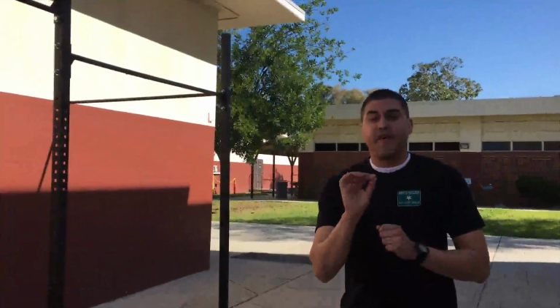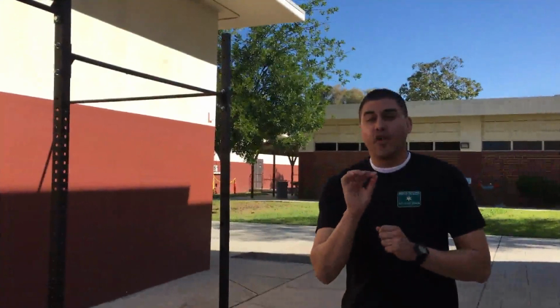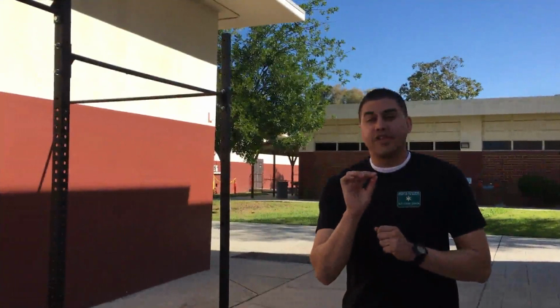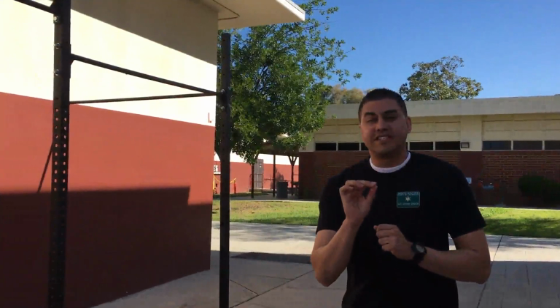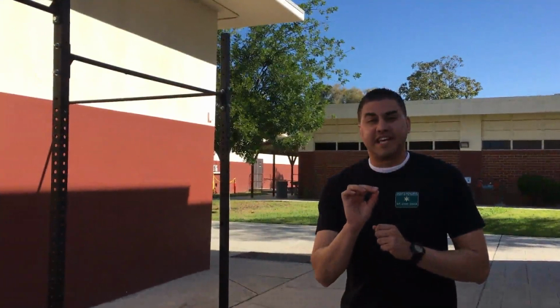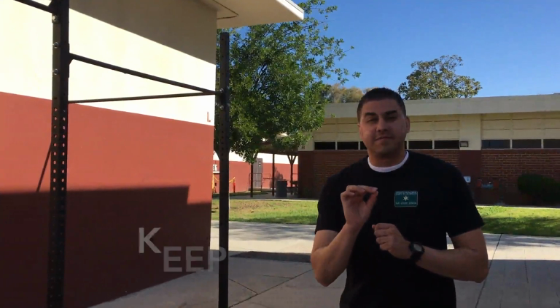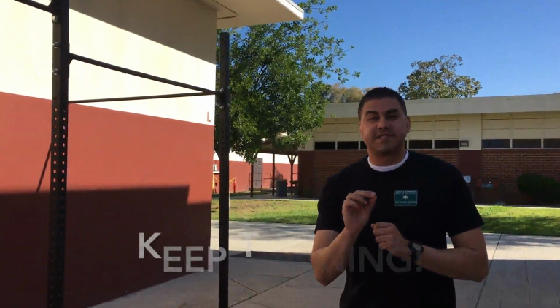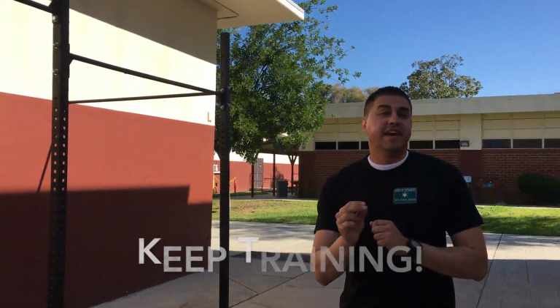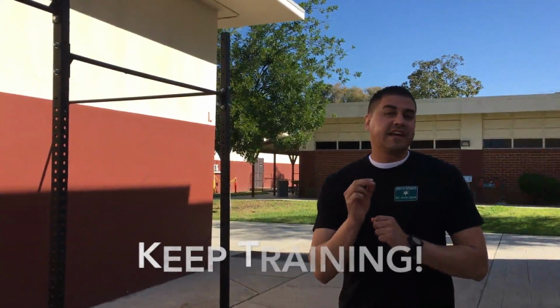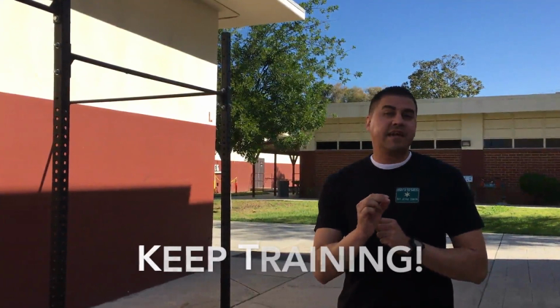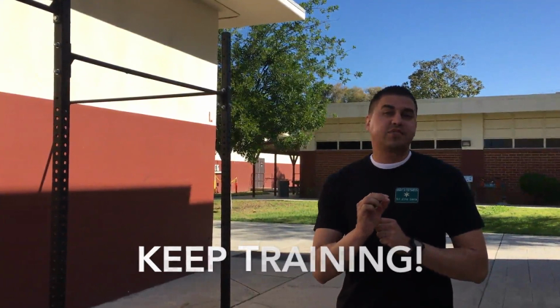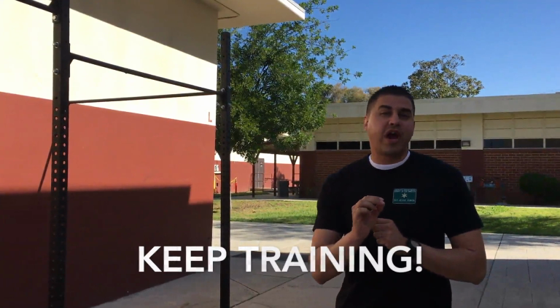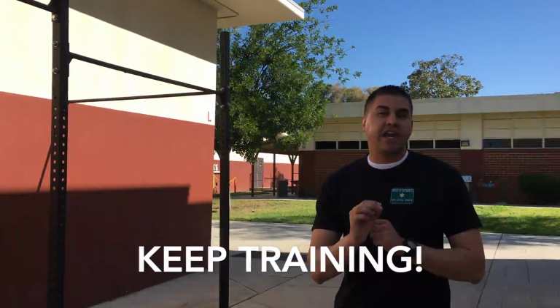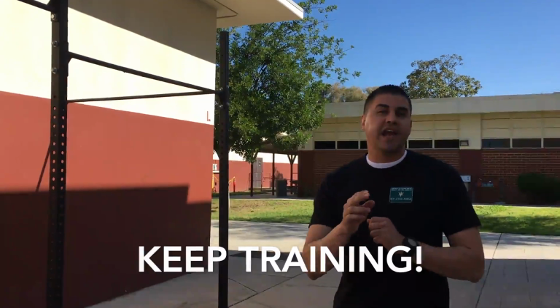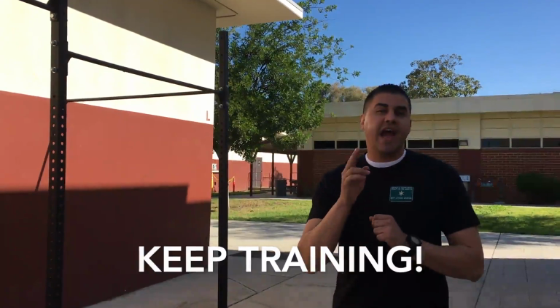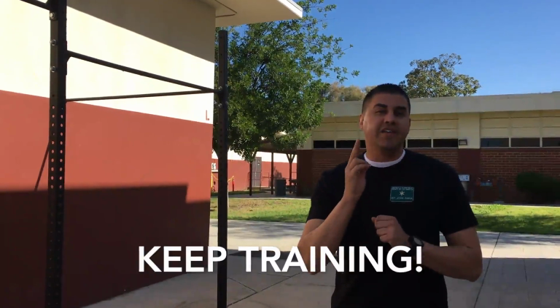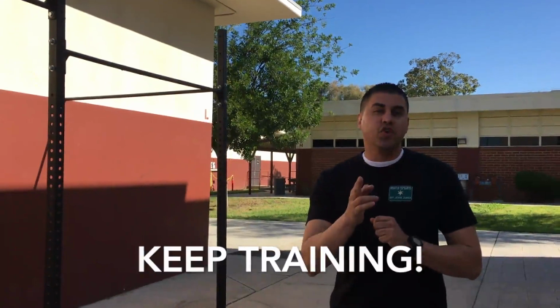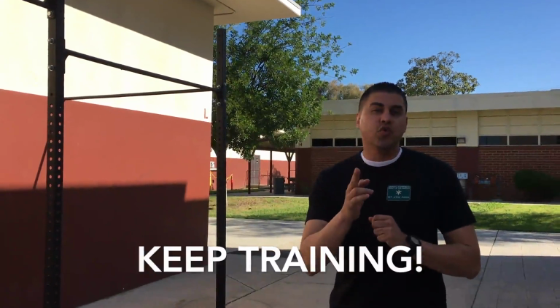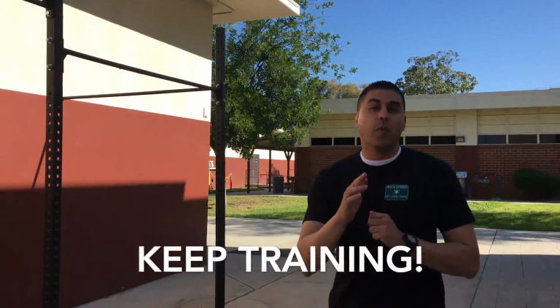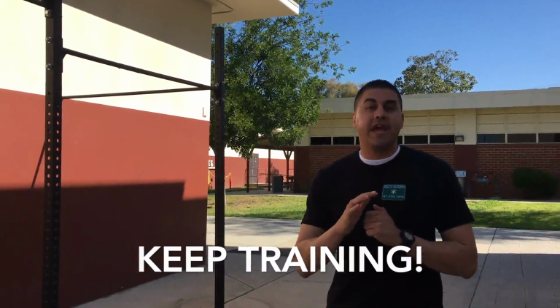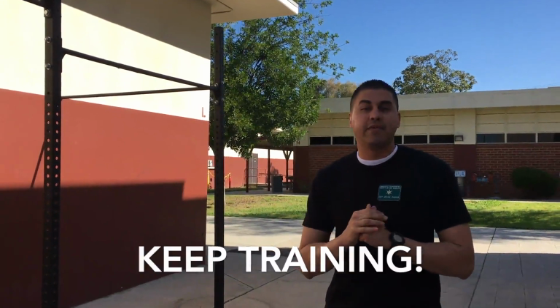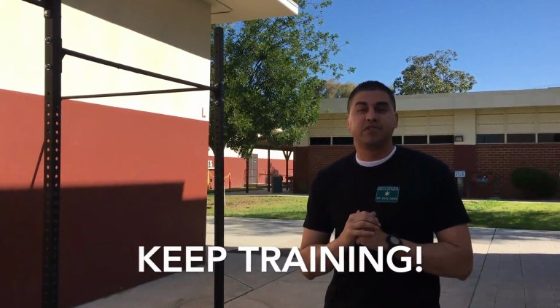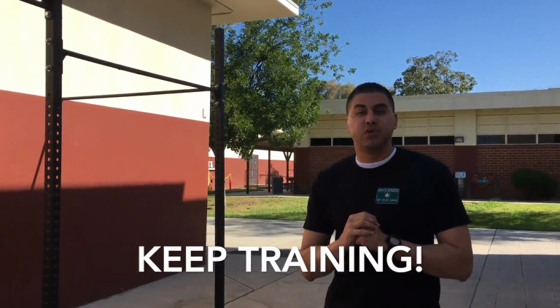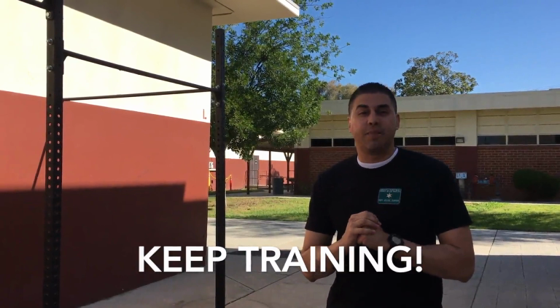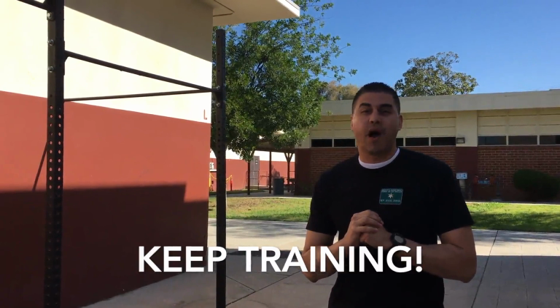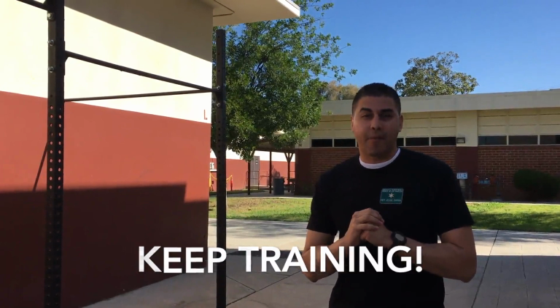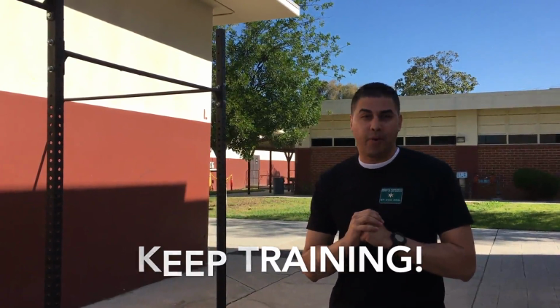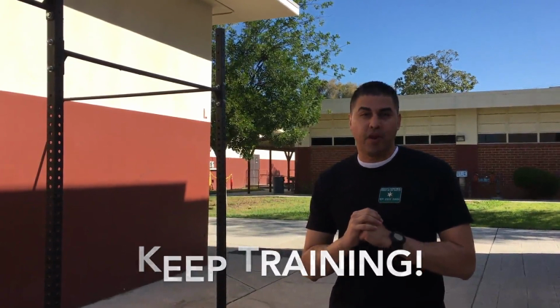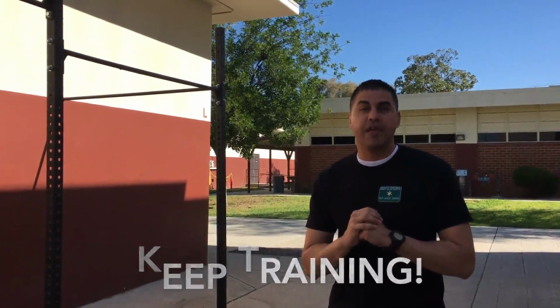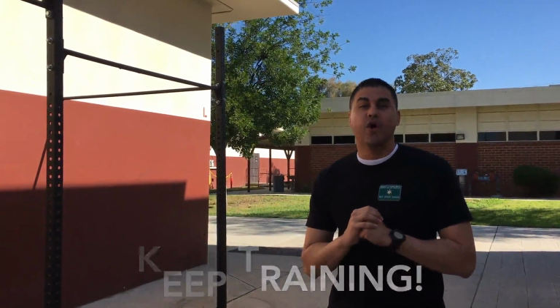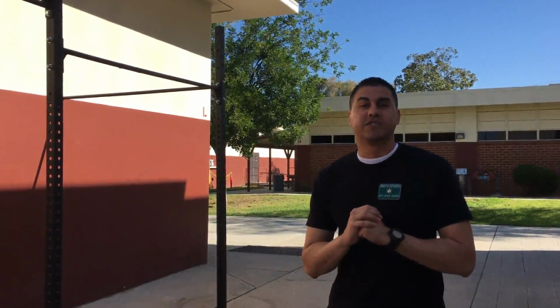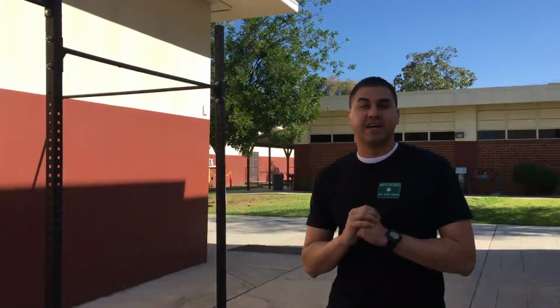Follow these tips, keep training, and you will be able to do a proper pull-up in no time.